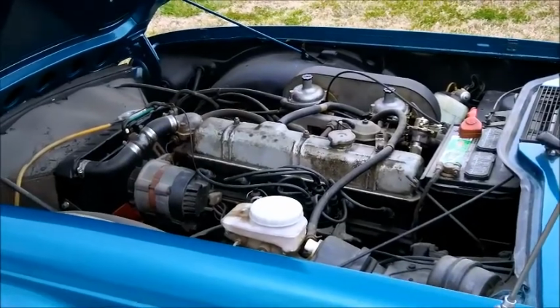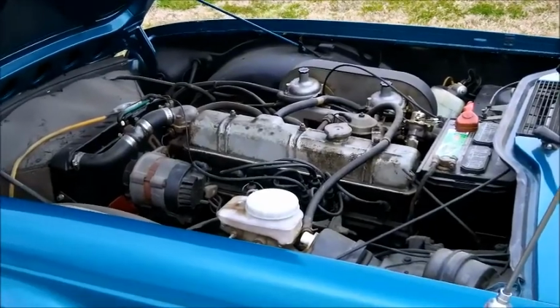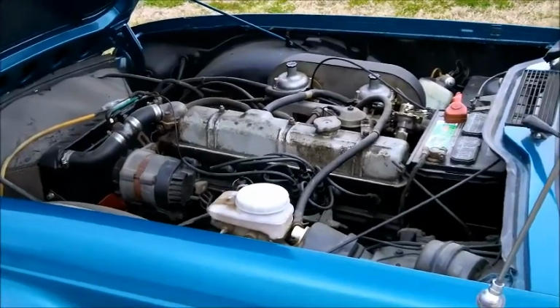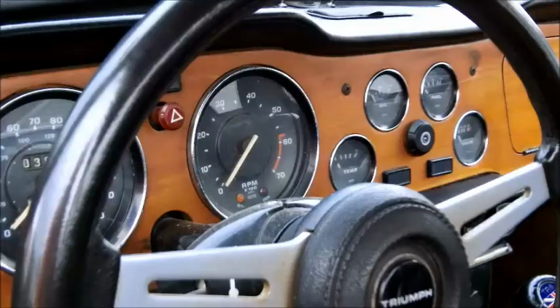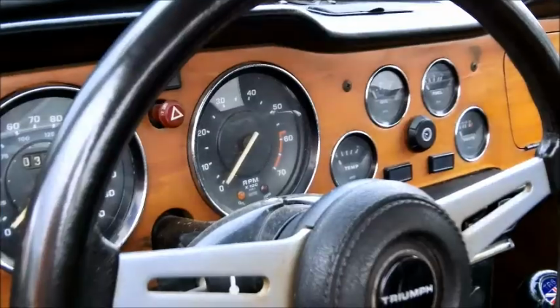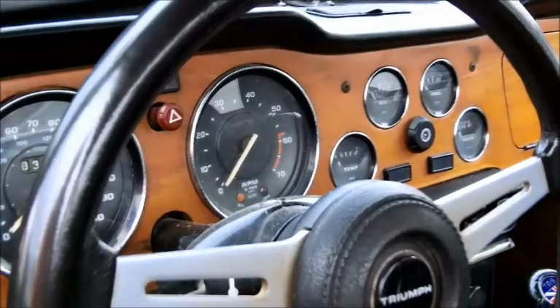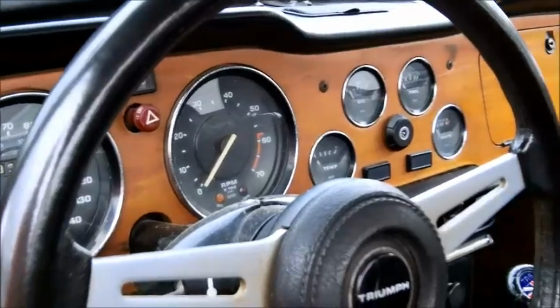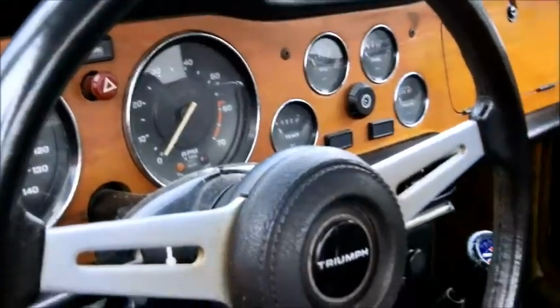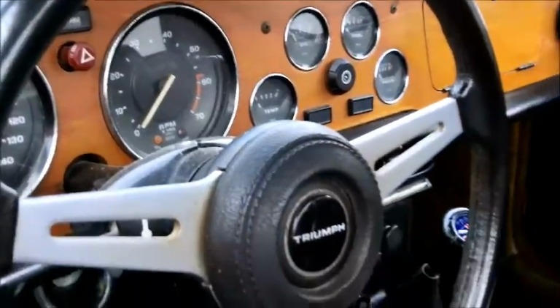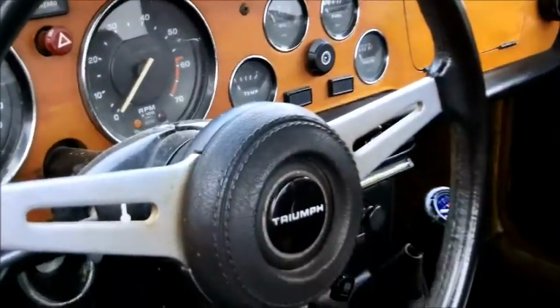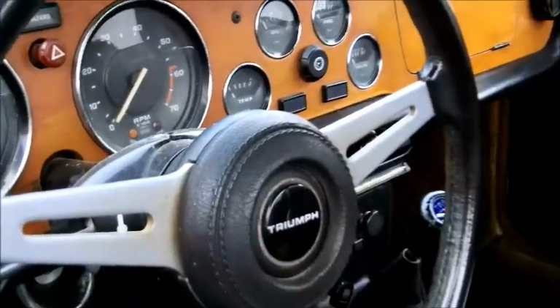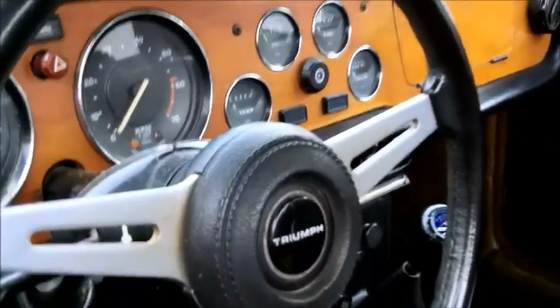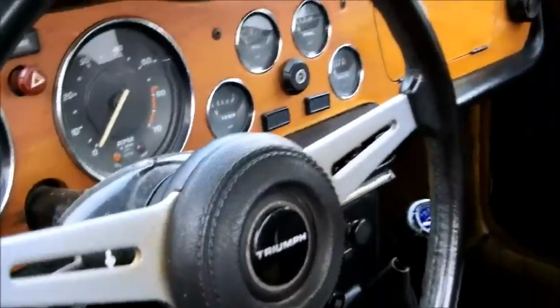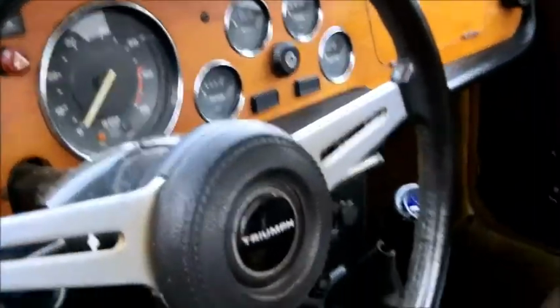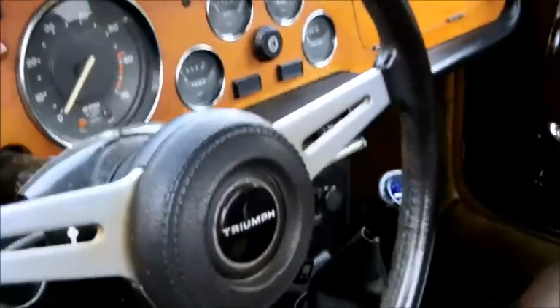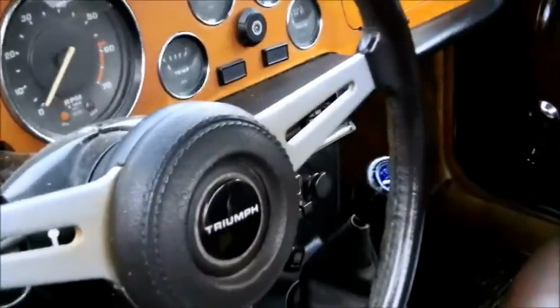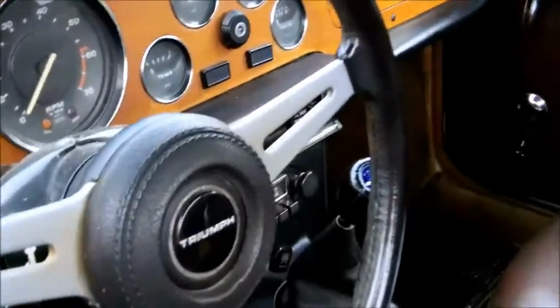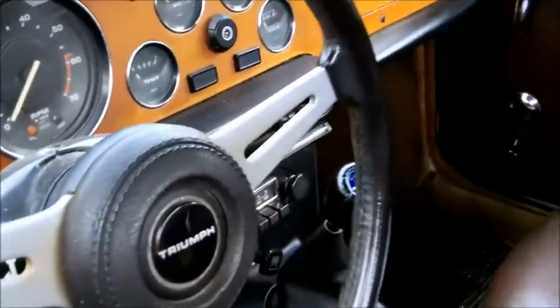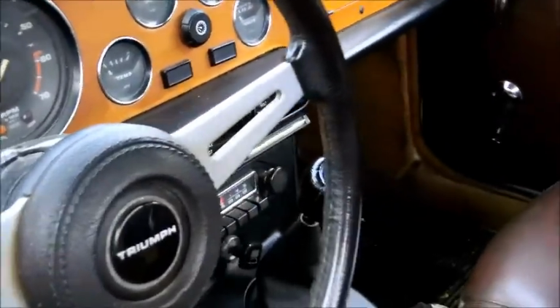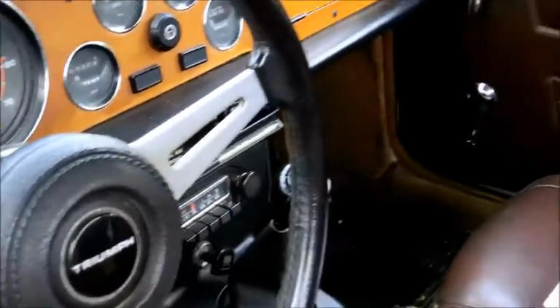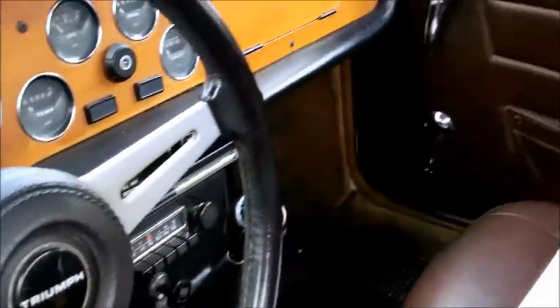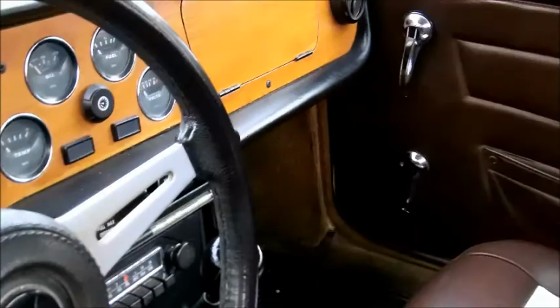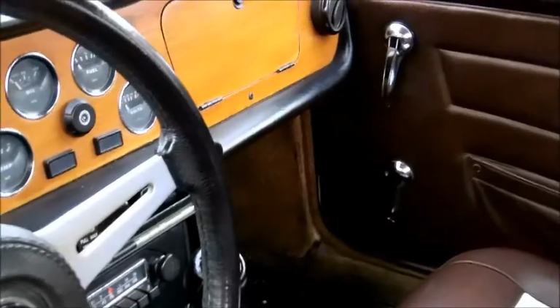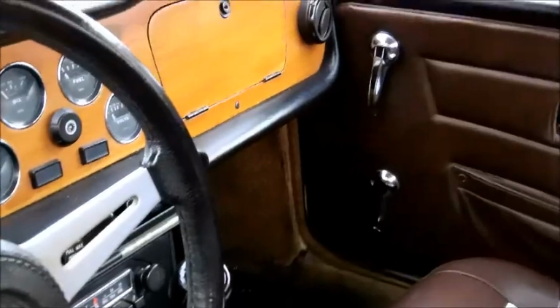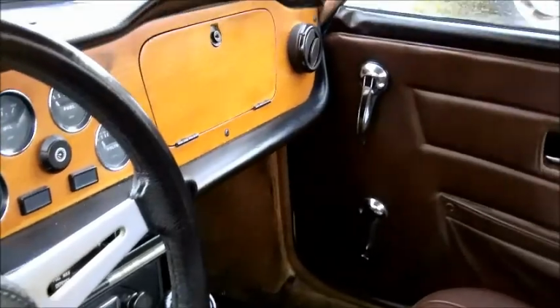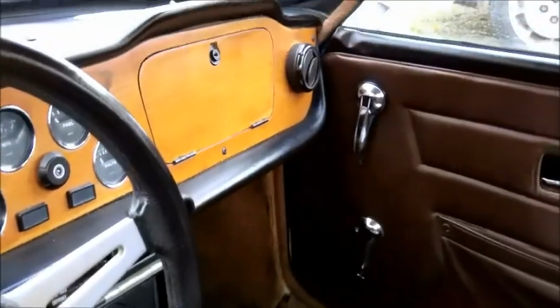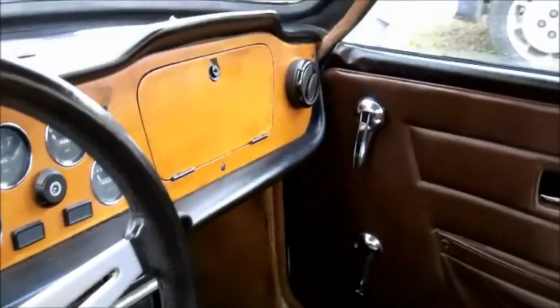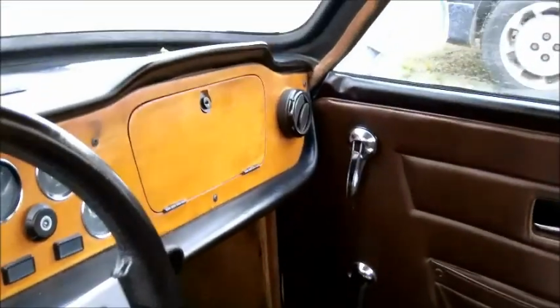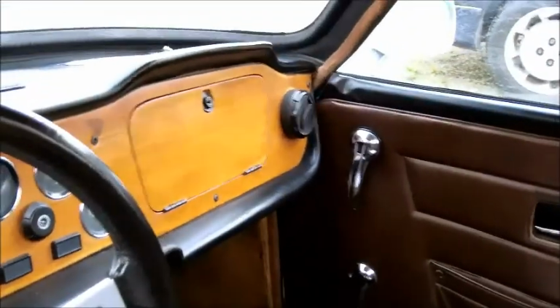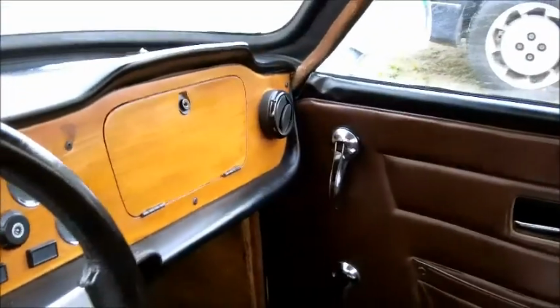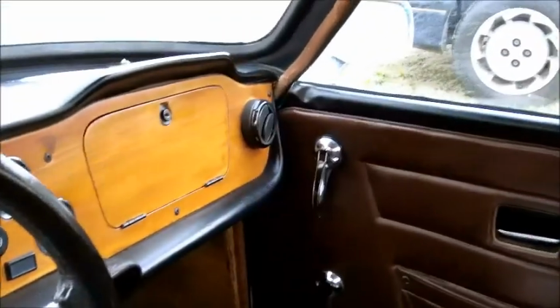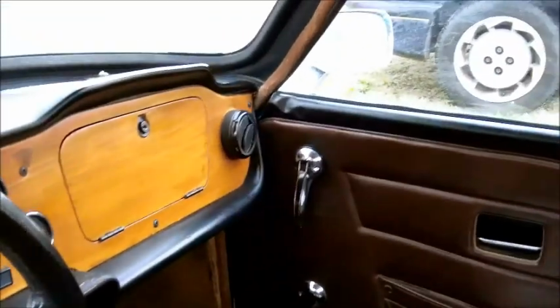Here are some more pictures of the inside of the car.